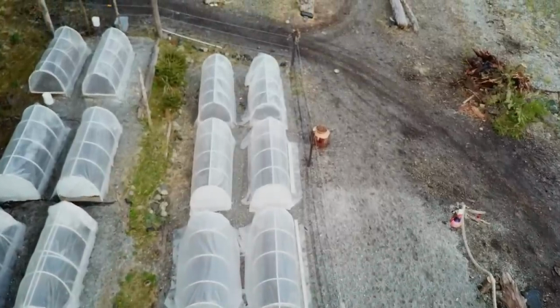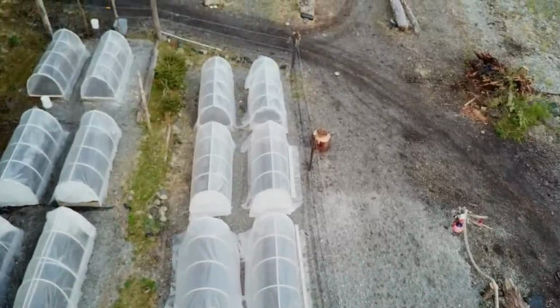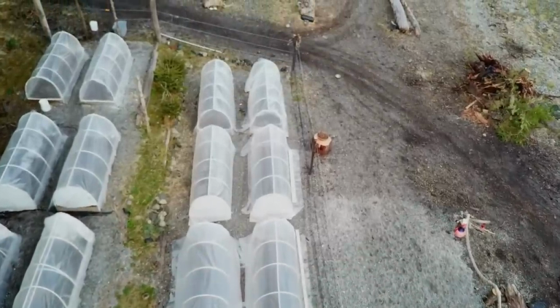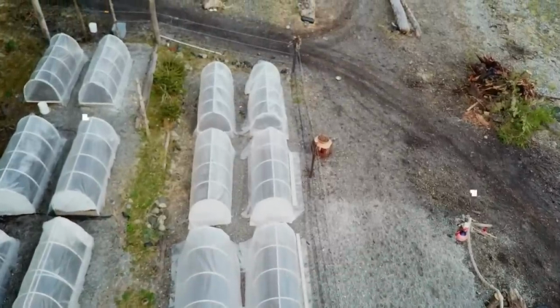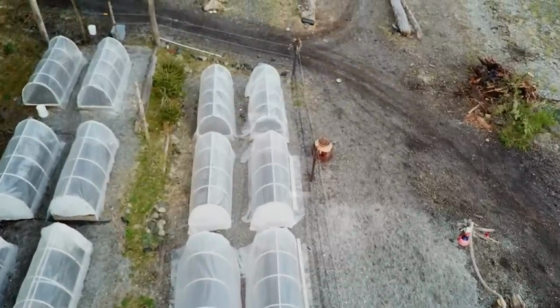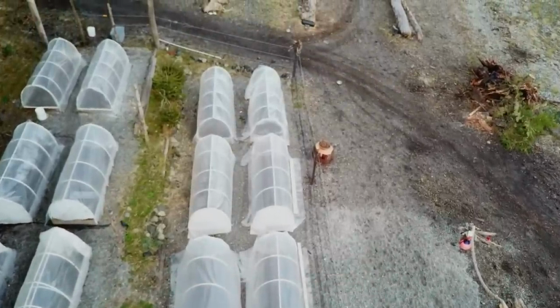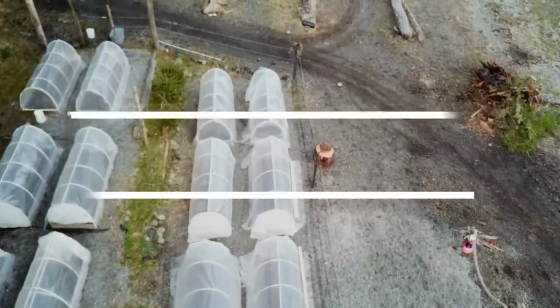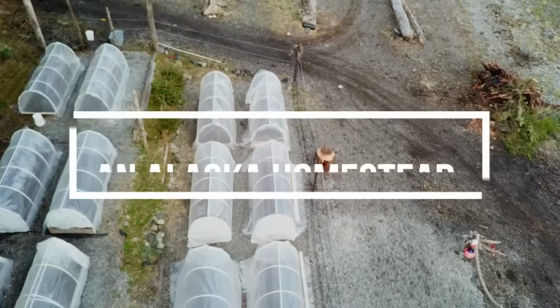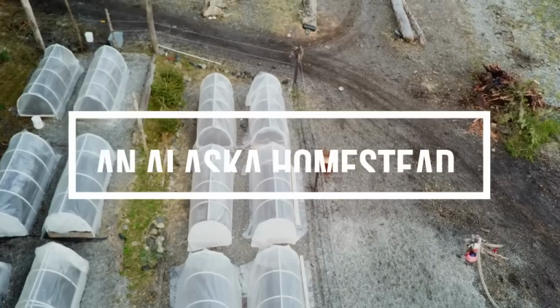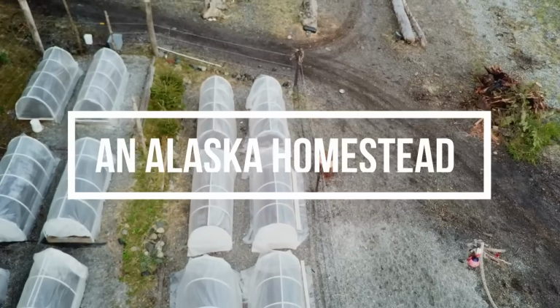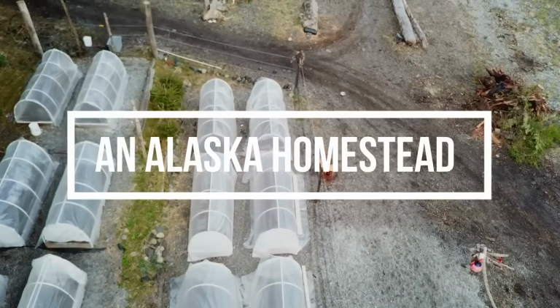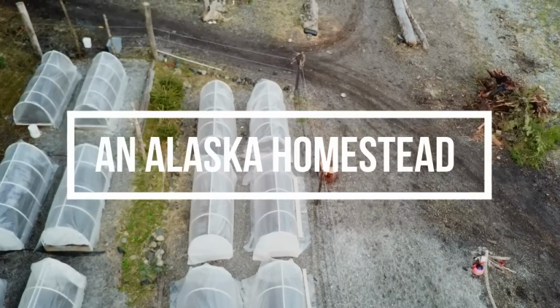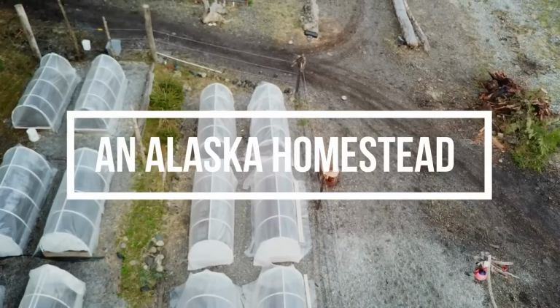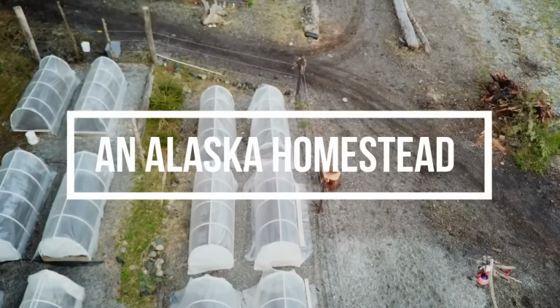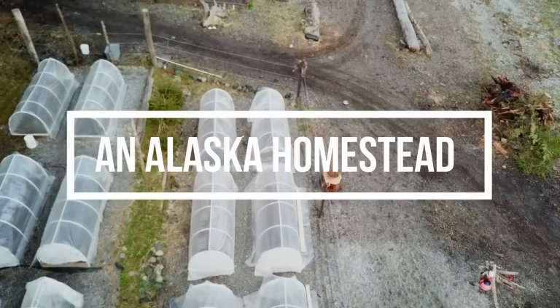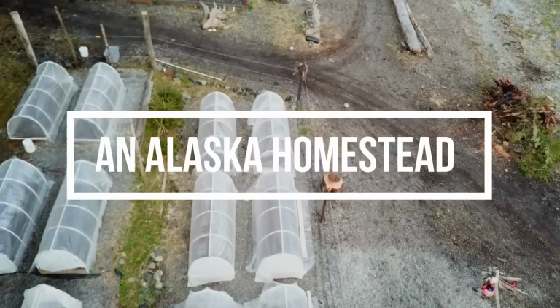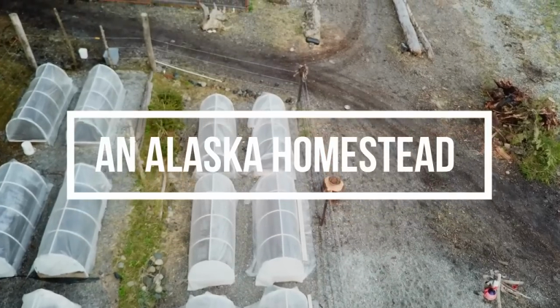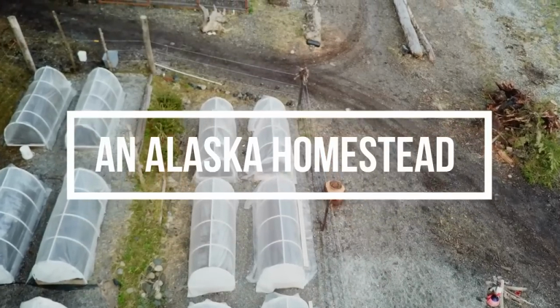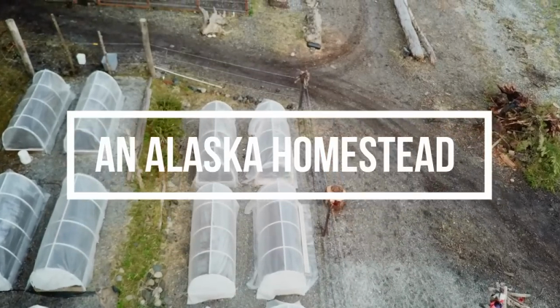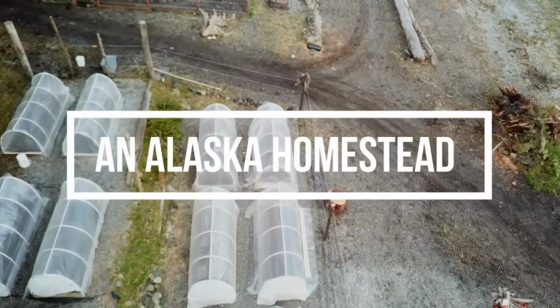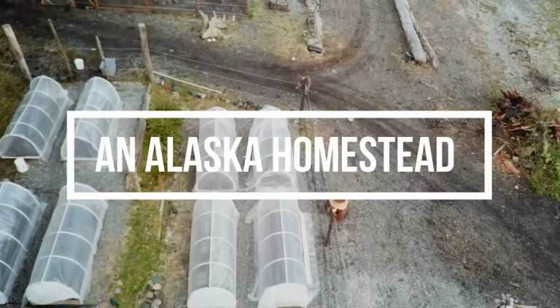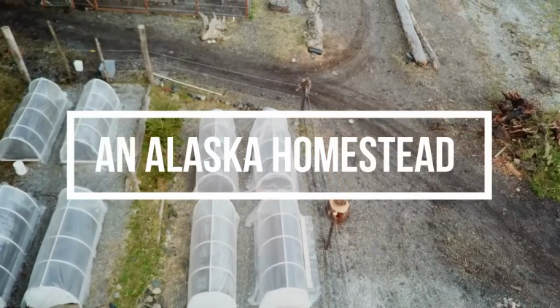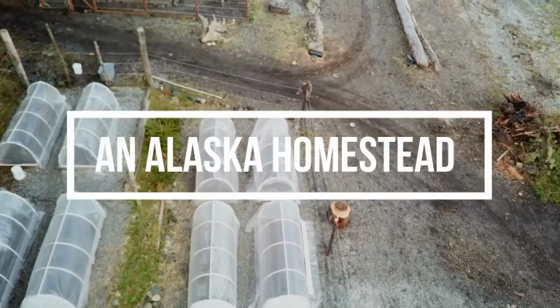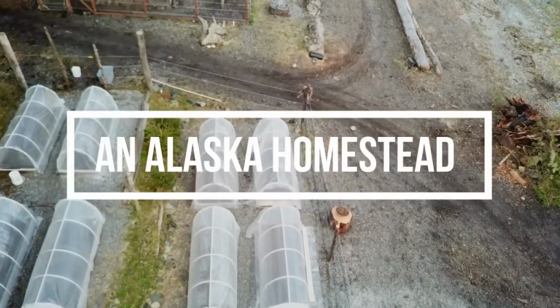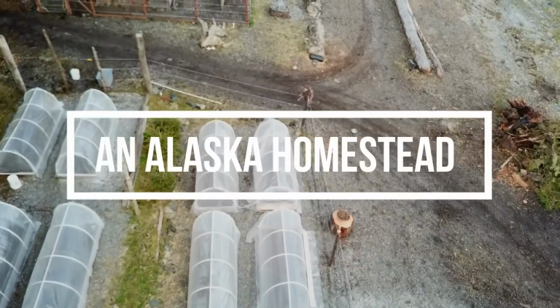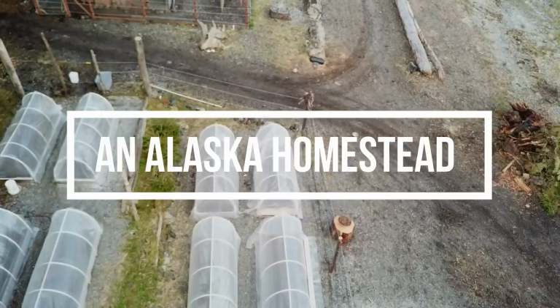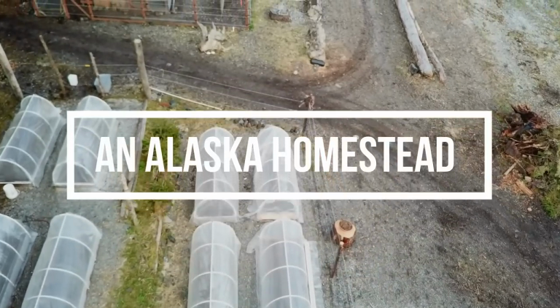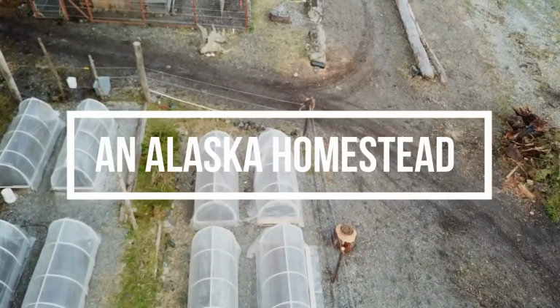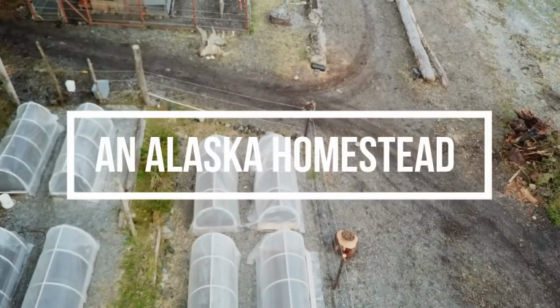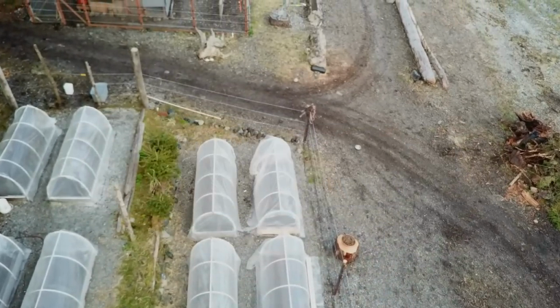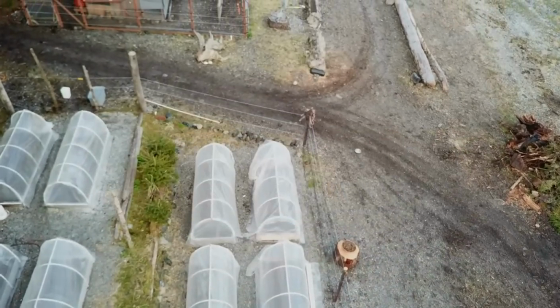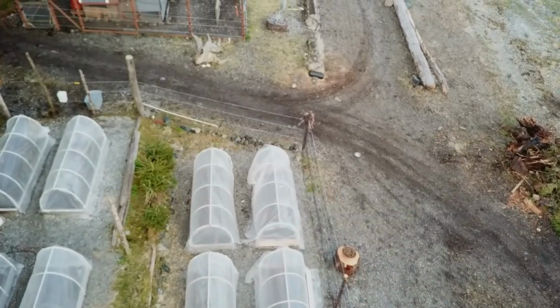Welcome to an Alaska homestead where we're becoming more self-sufficient on a remote island in southeast Alaska.